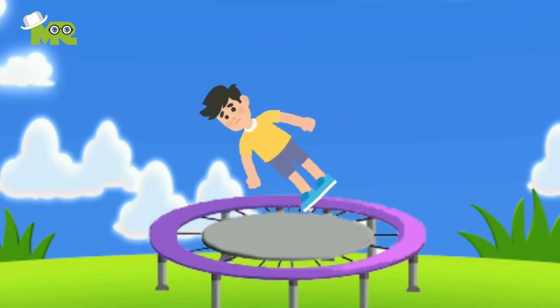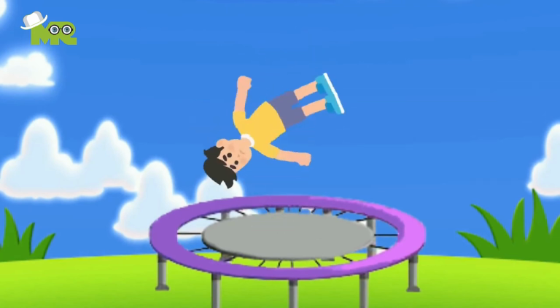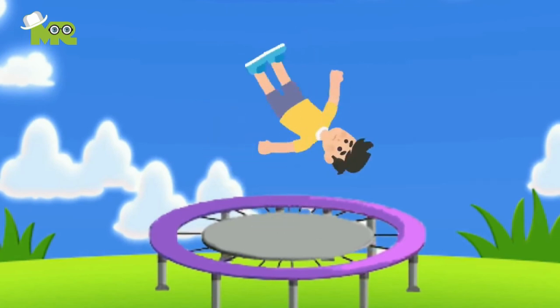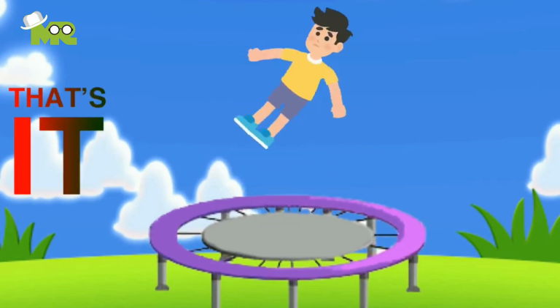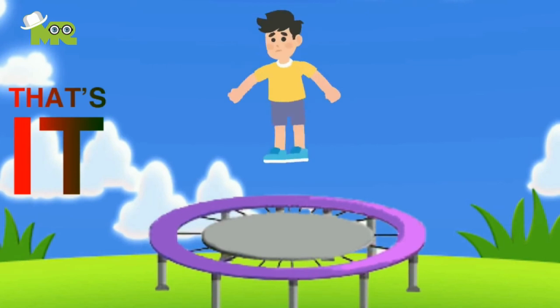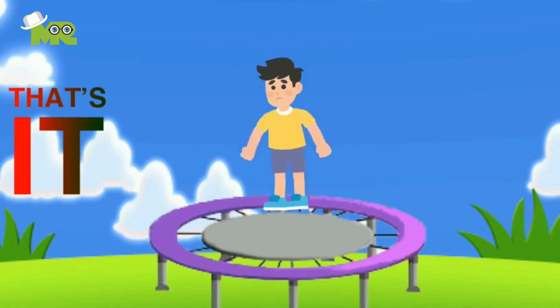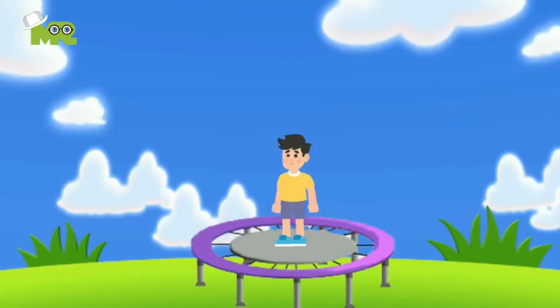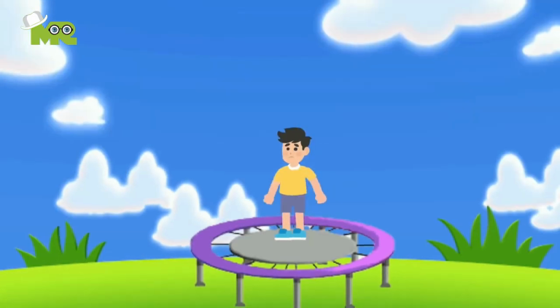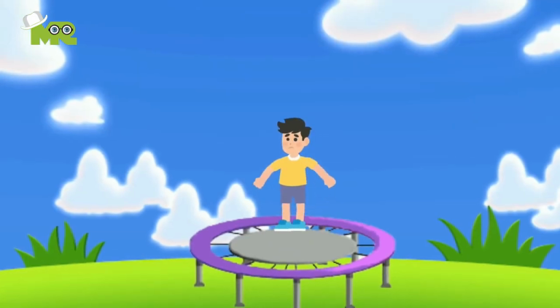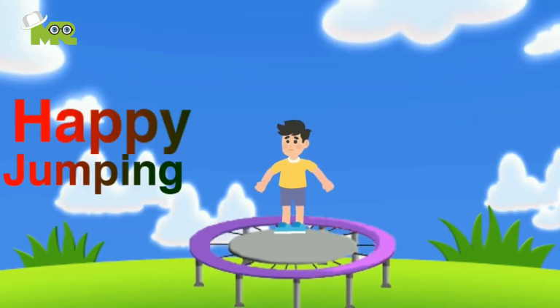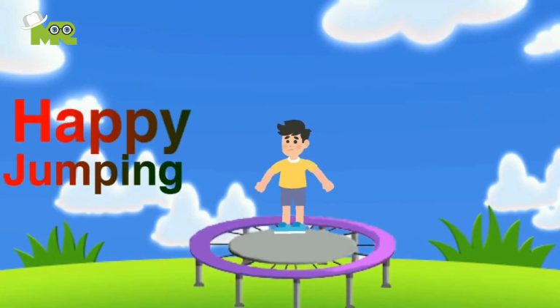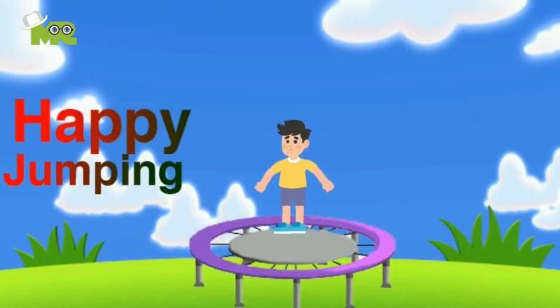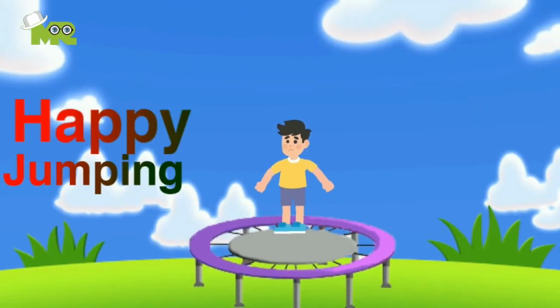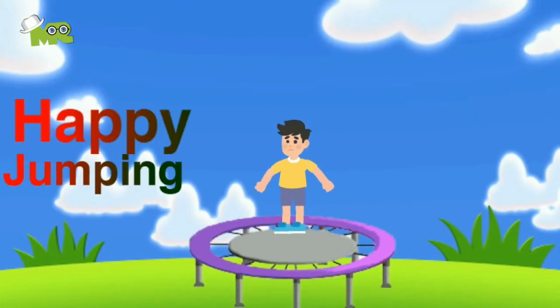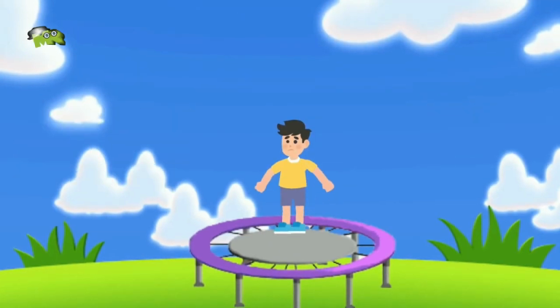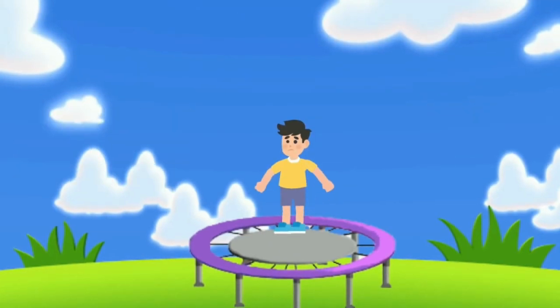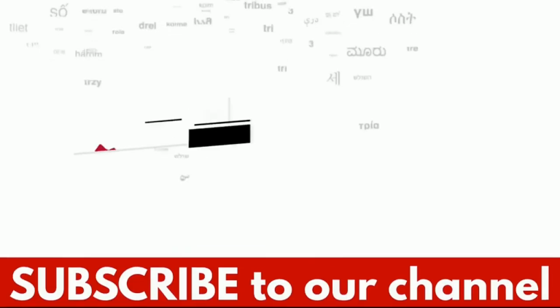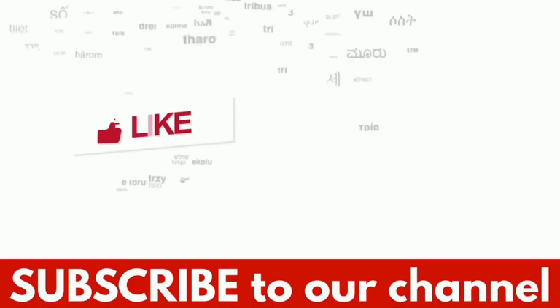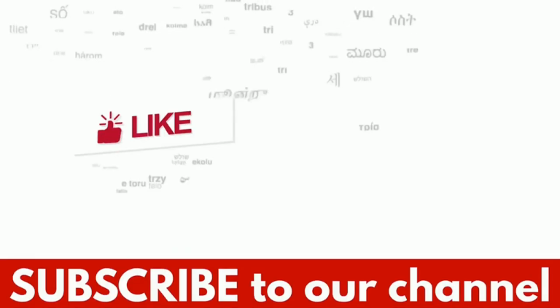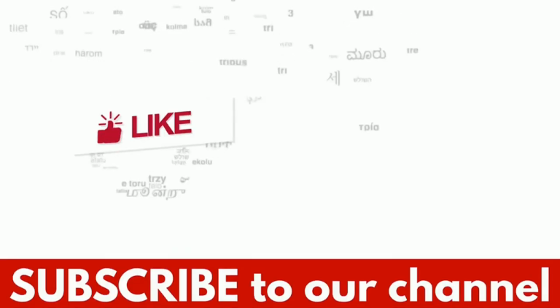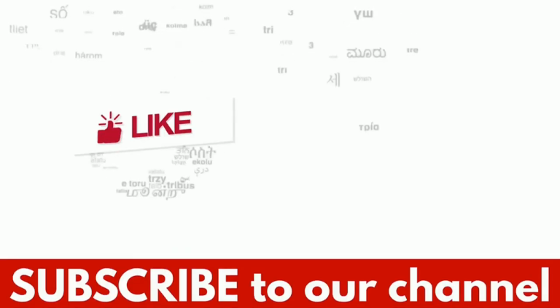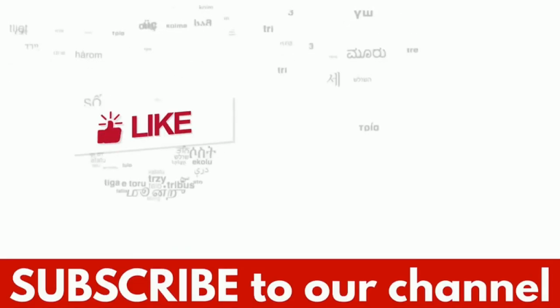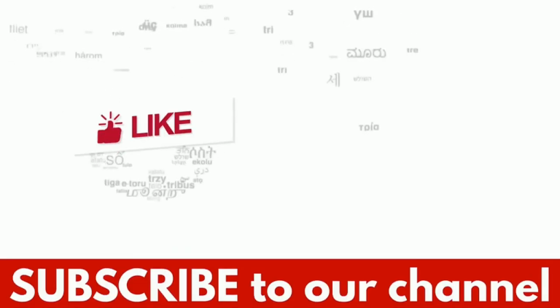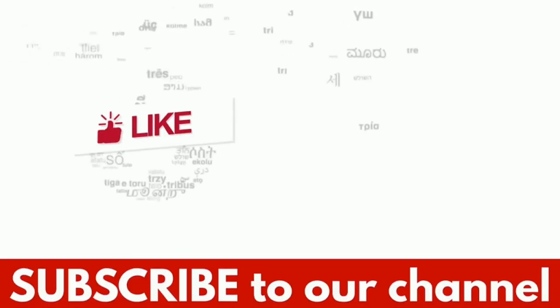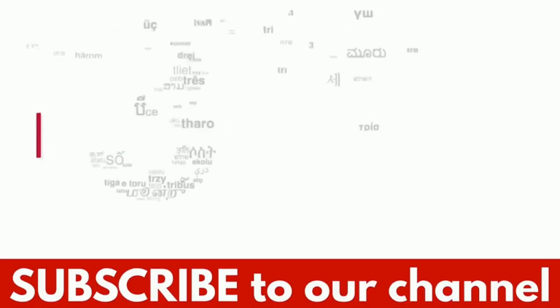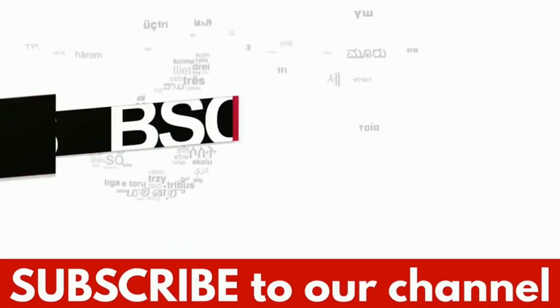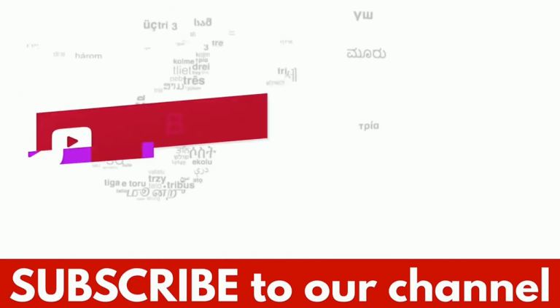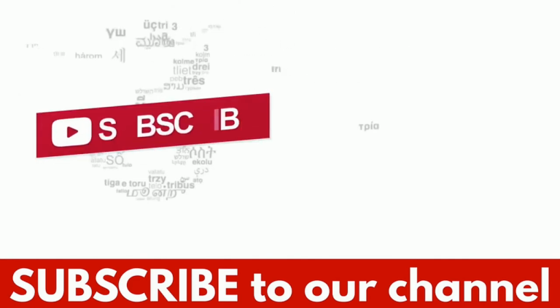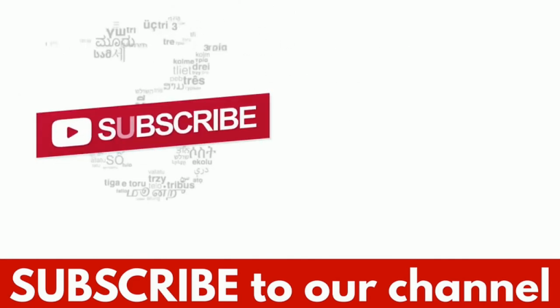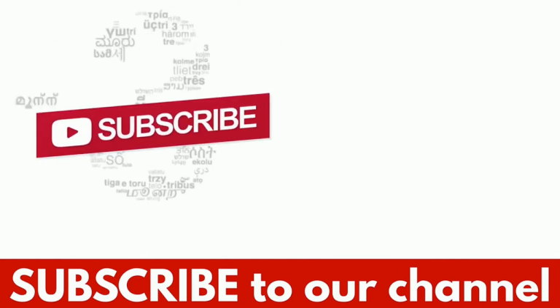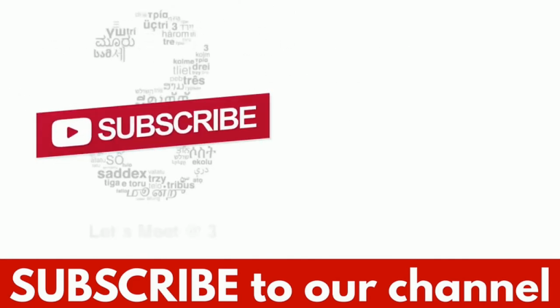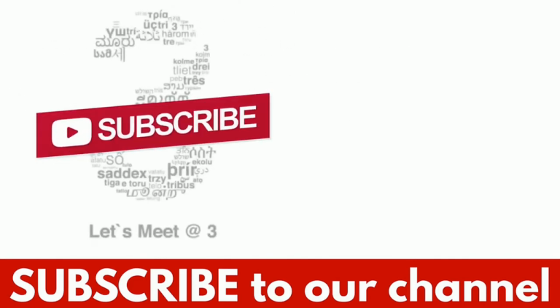That's it for today, folks. Happy jumping! If you like the video, hit the like button and don't forget to subscribe to our YouTube channel.